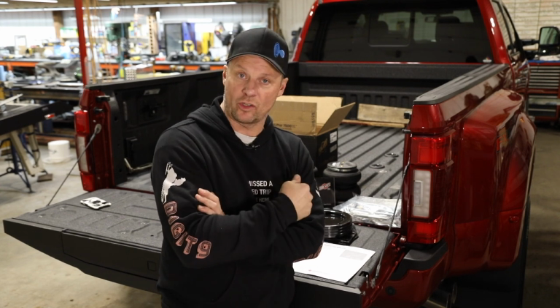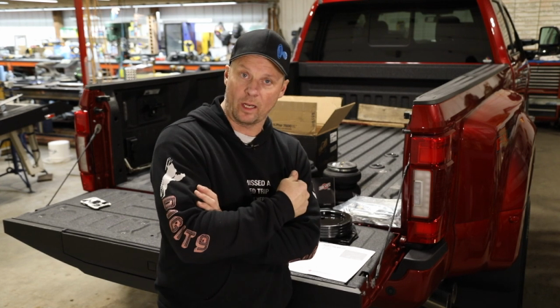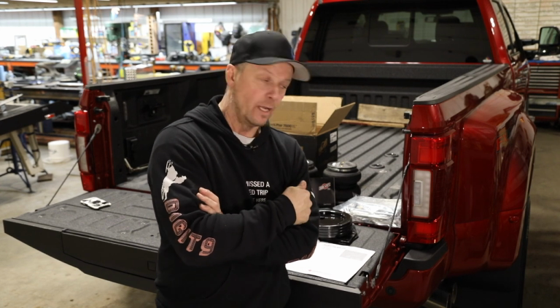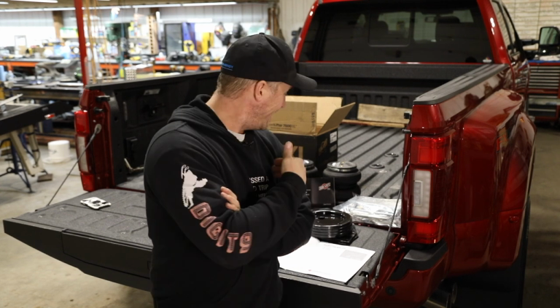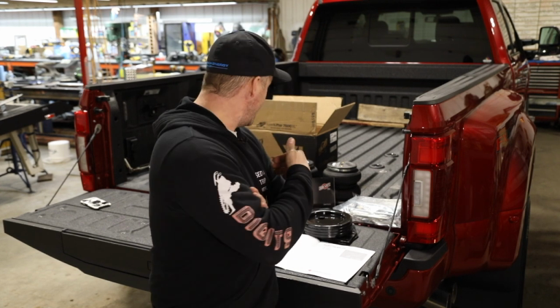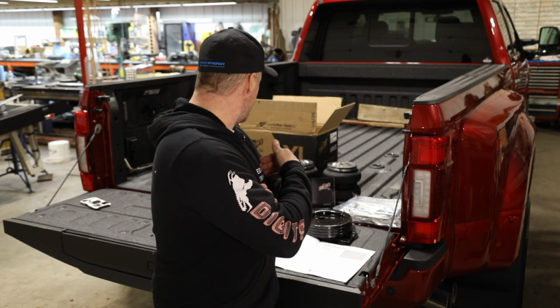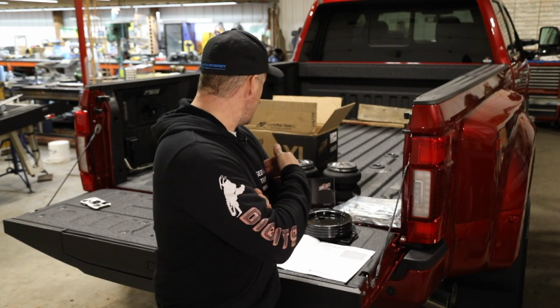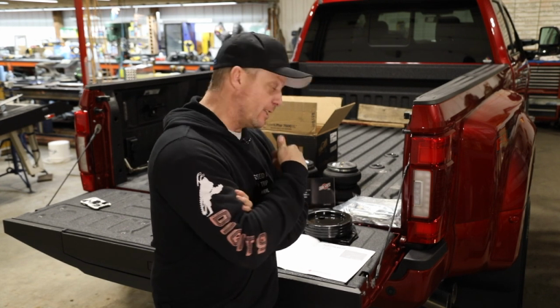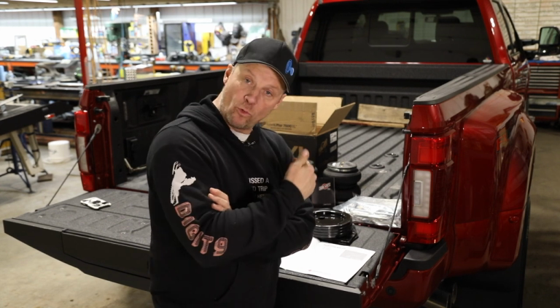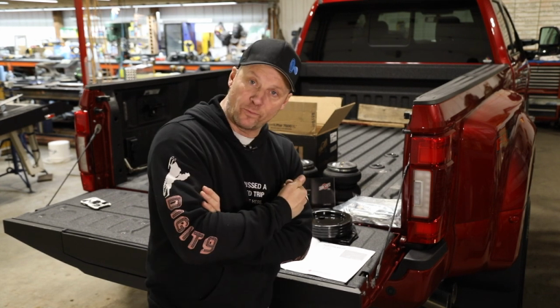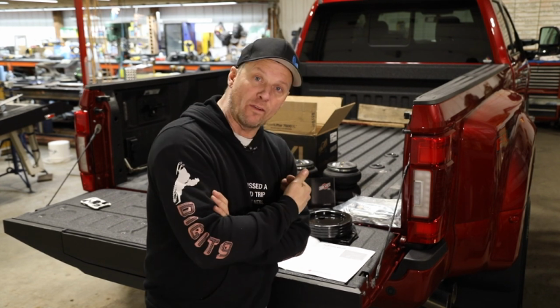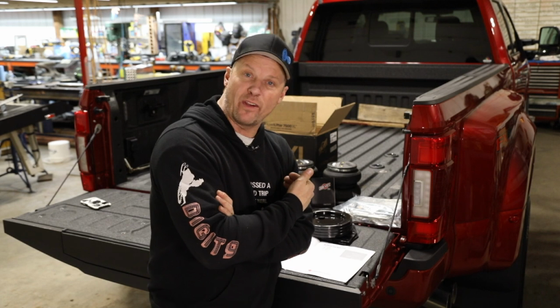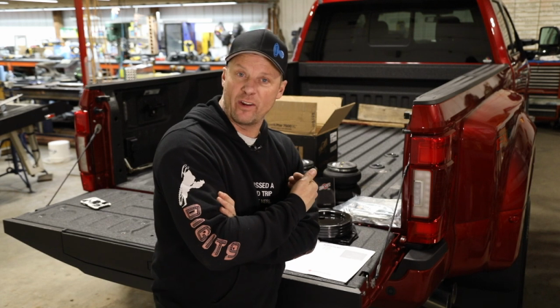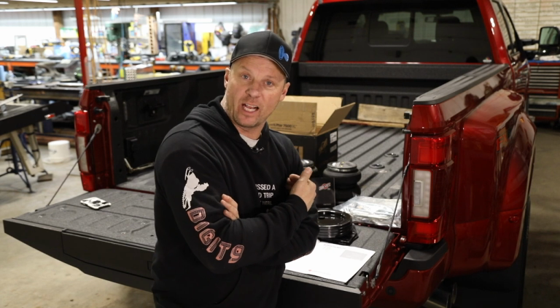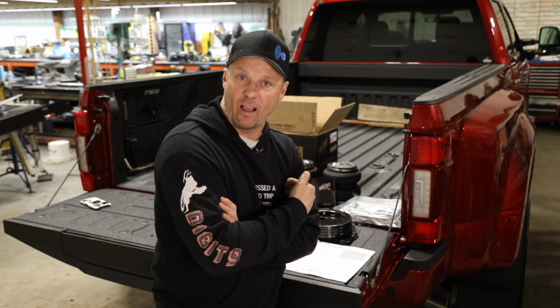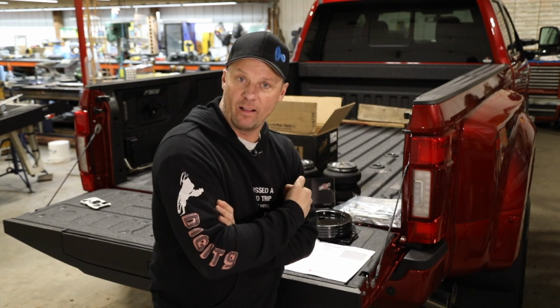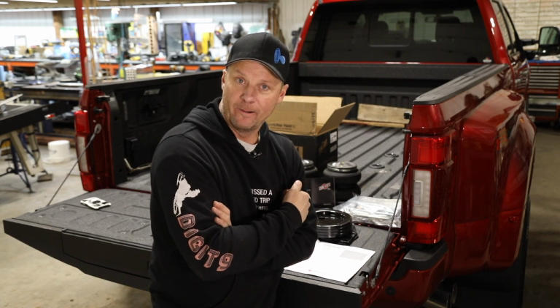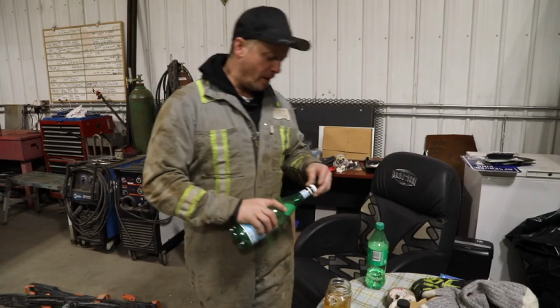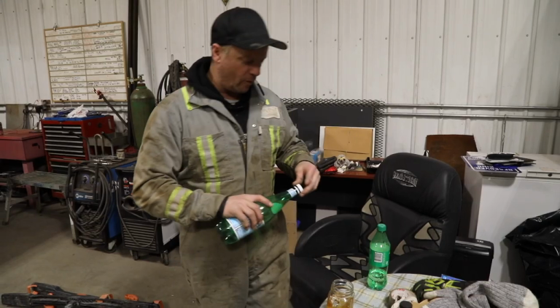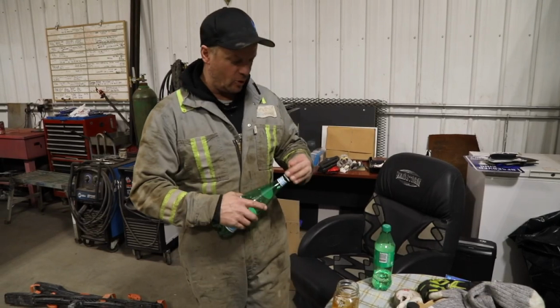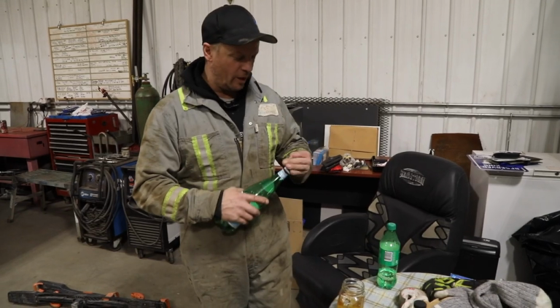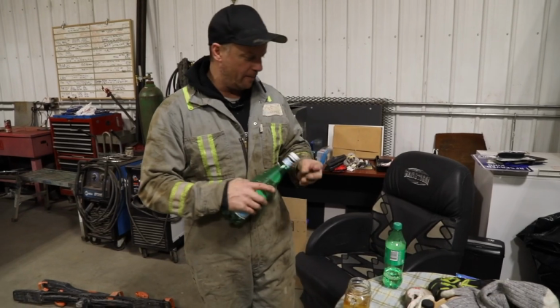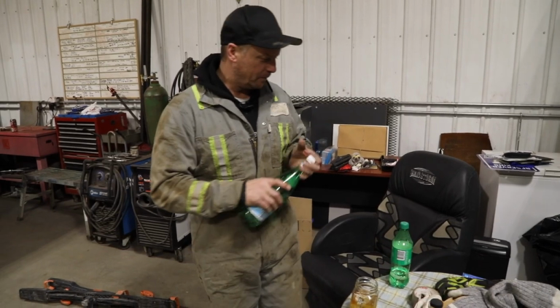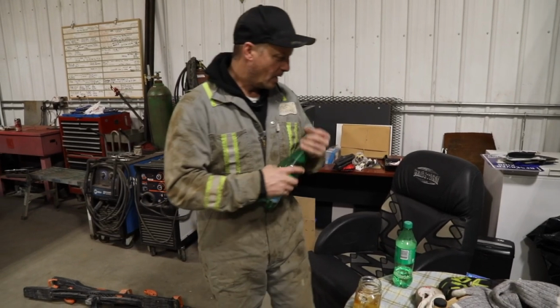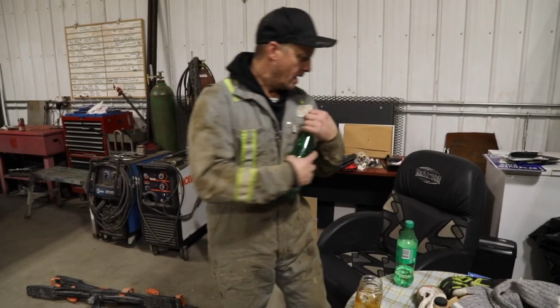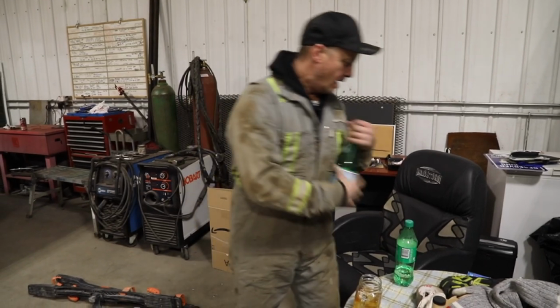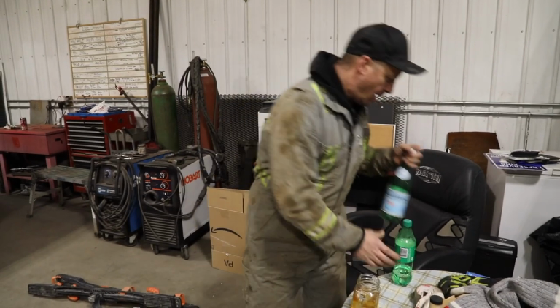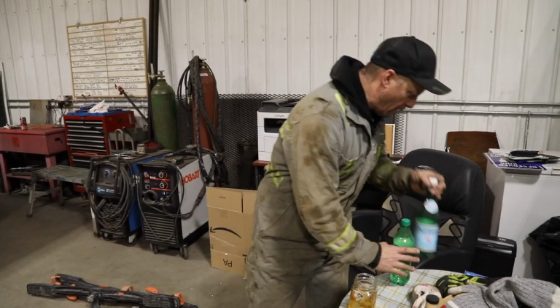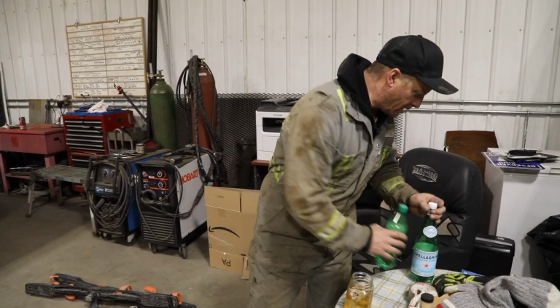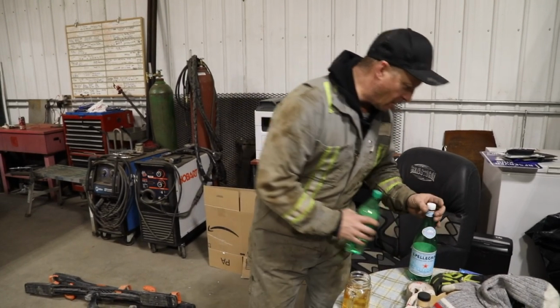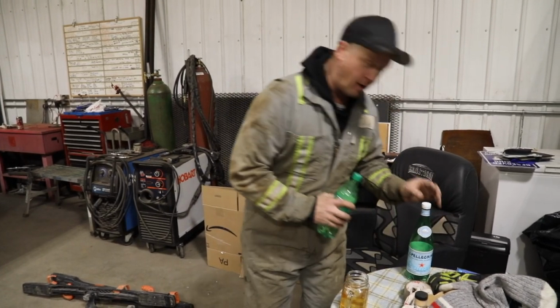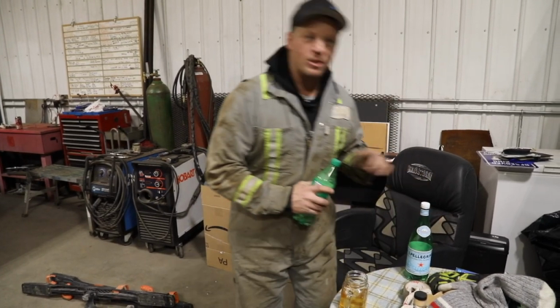They sent us this airbag system to put in this truck — it is the Load Lifter 7500 XL. My first dually I bought because I thought it was kind of cool: a '95 Chevy dually, extended cab.